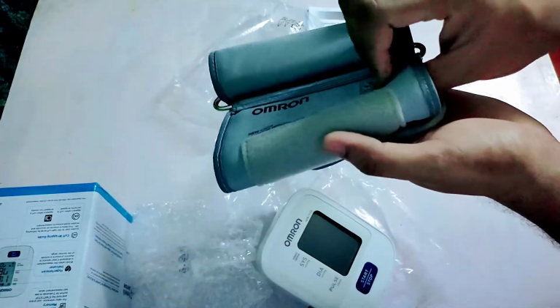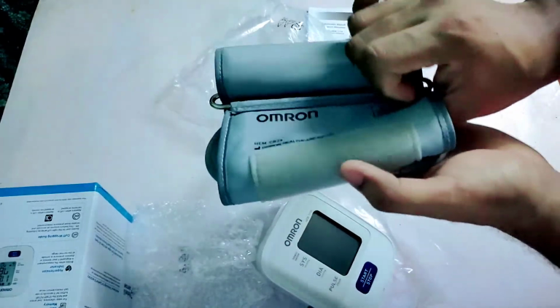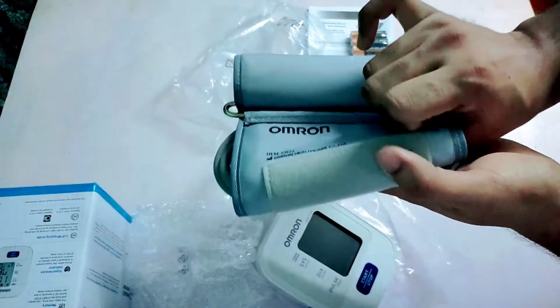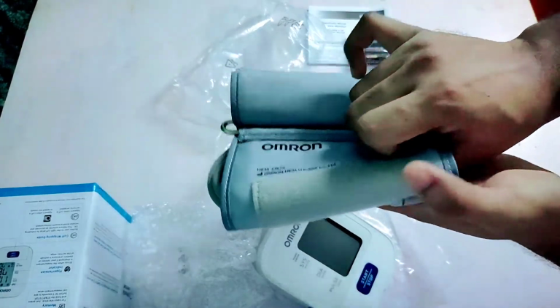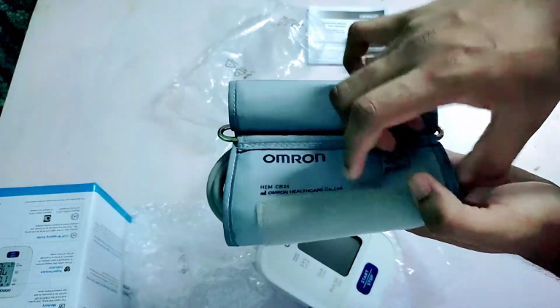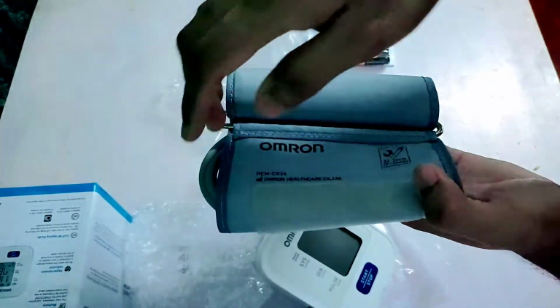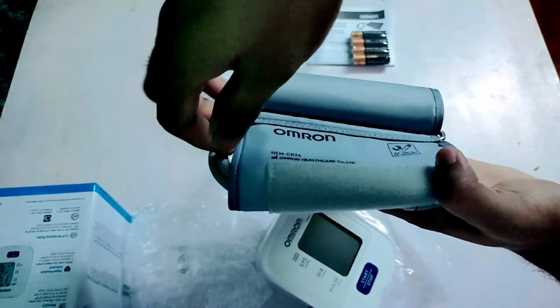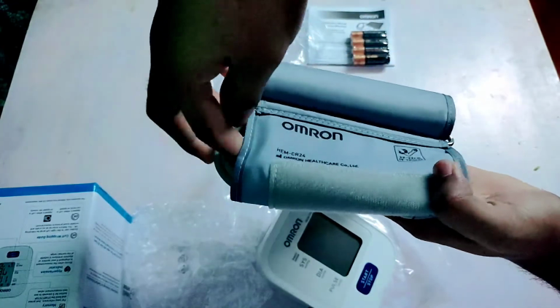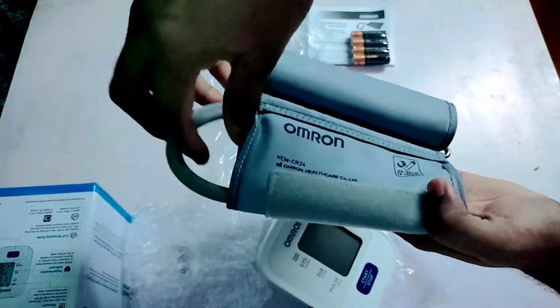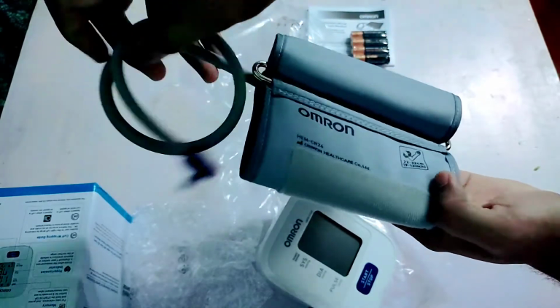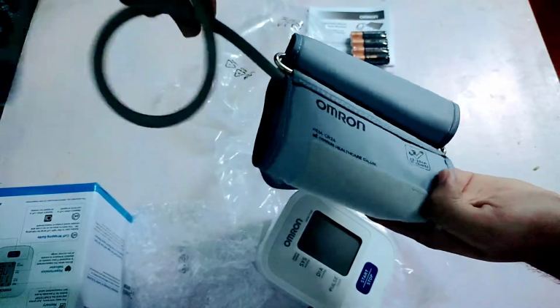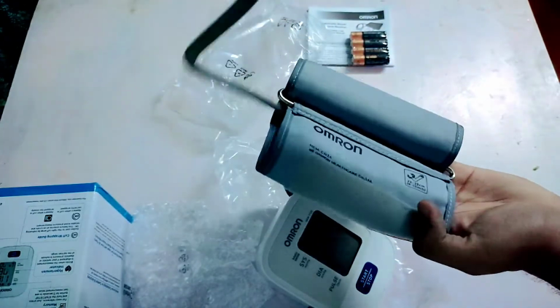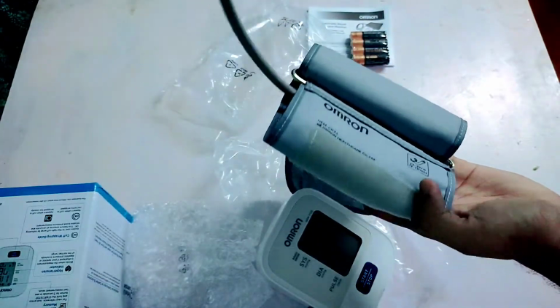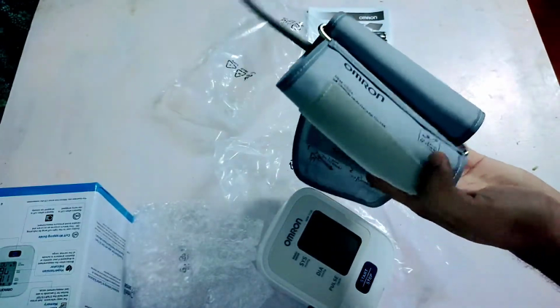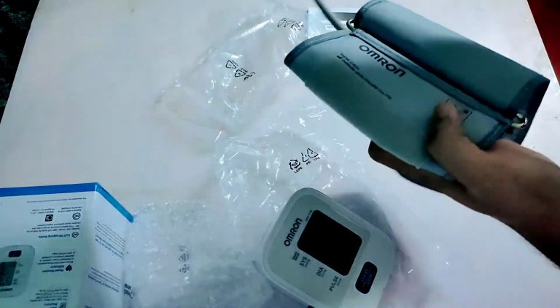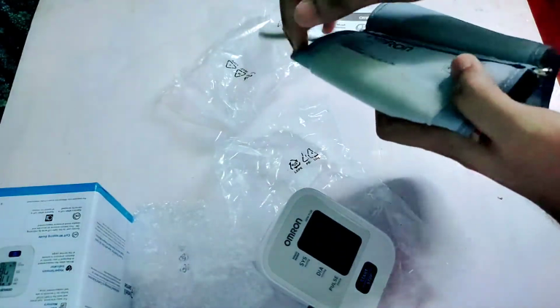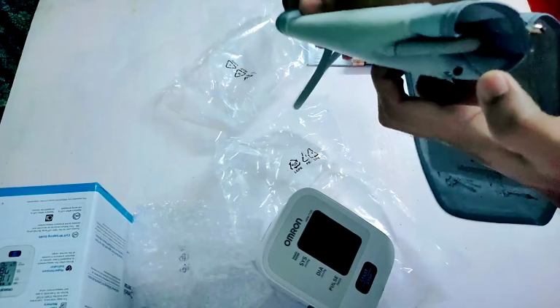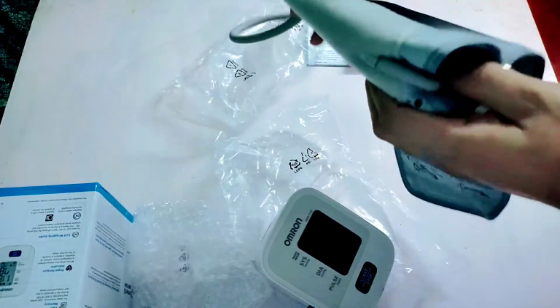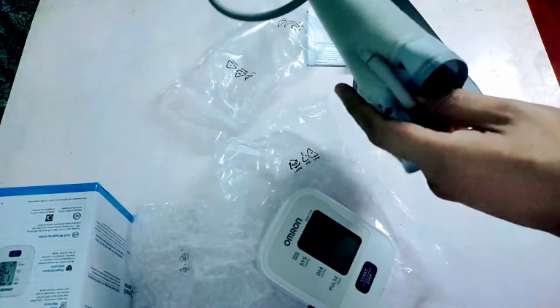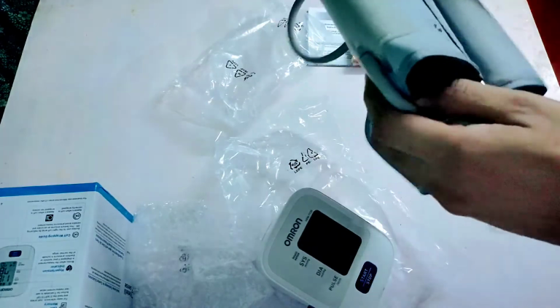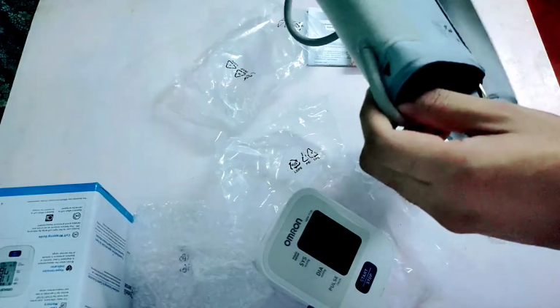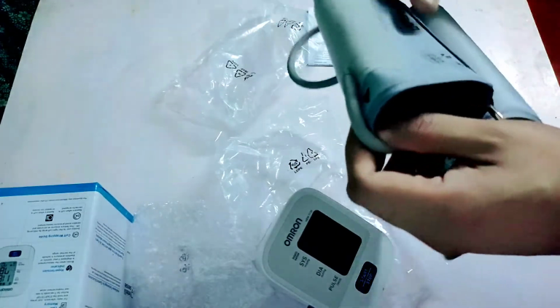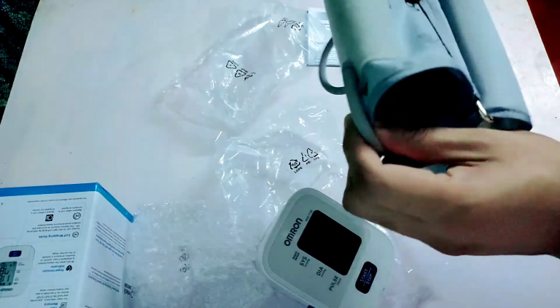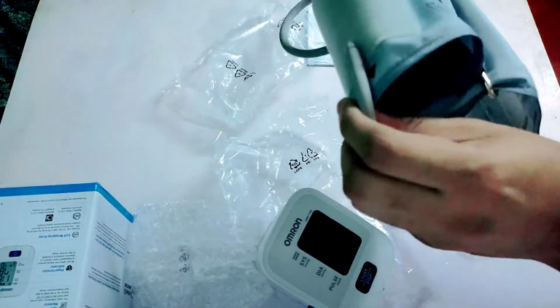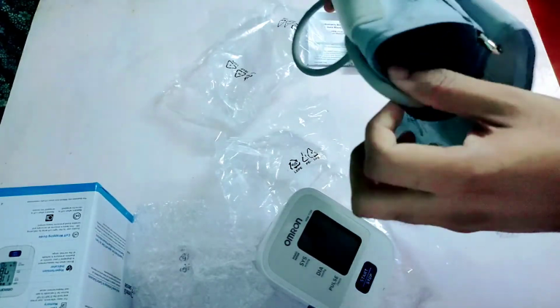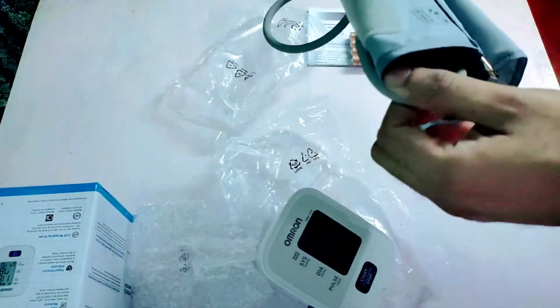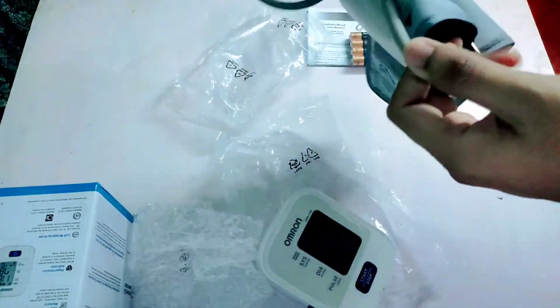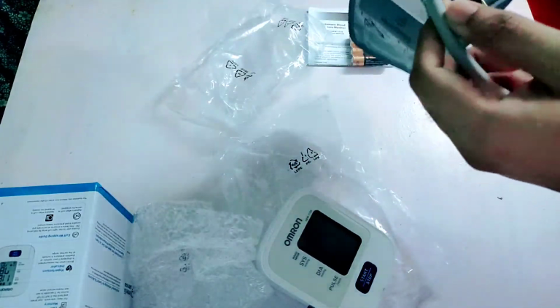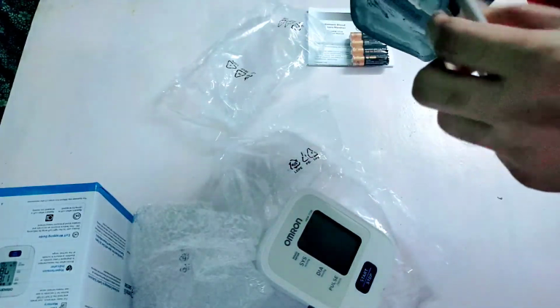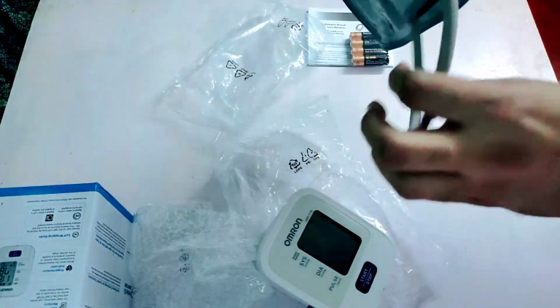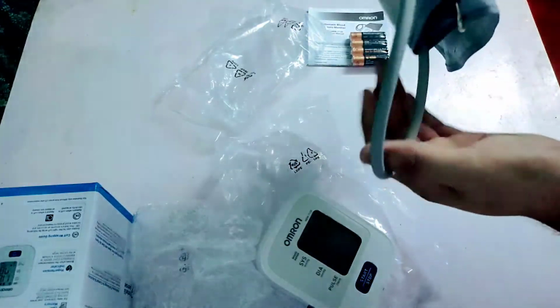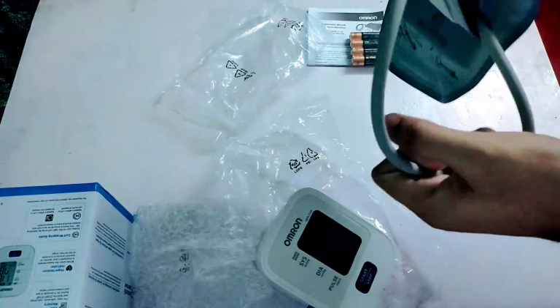They are available in three sizes: small, medium and large. Before placing an order, make sure you are choosing the right fit for yourself.